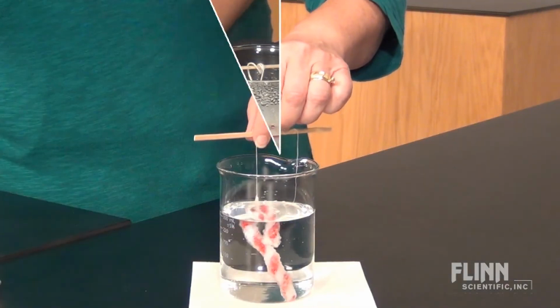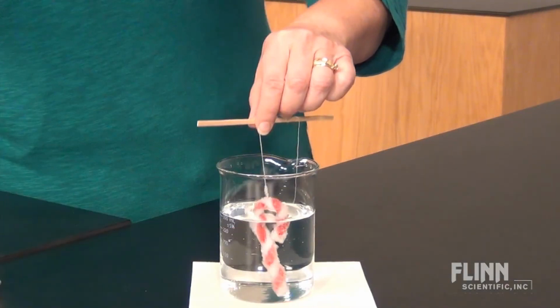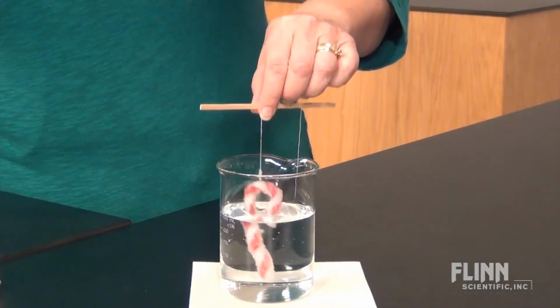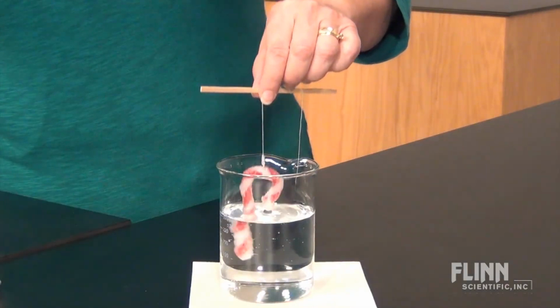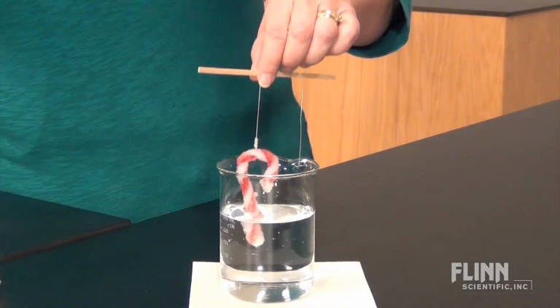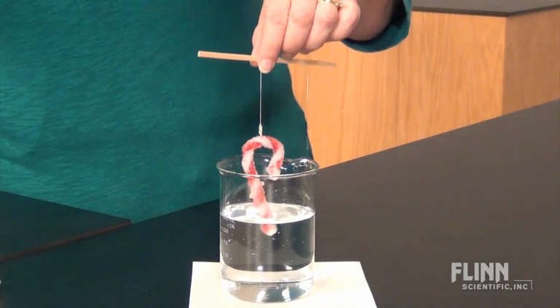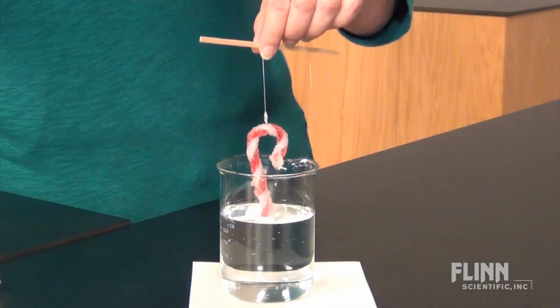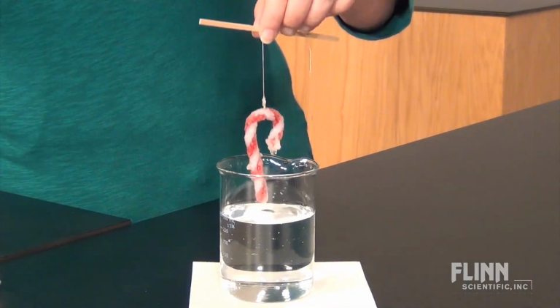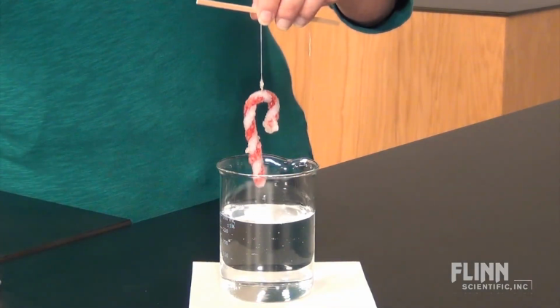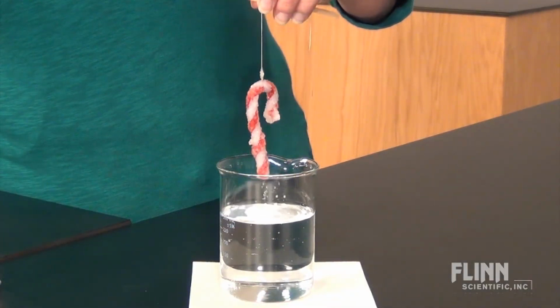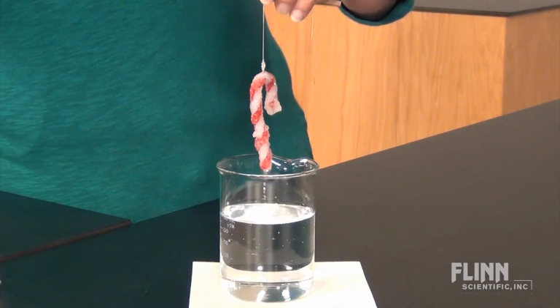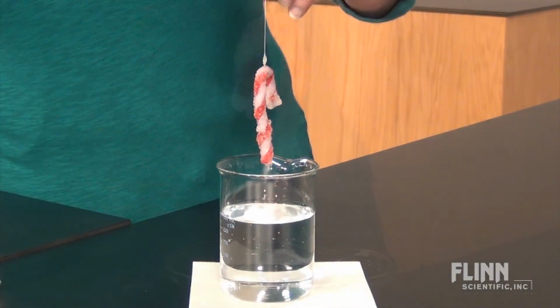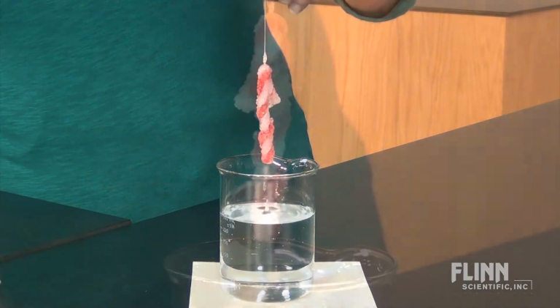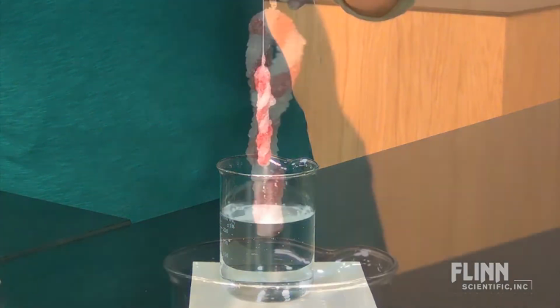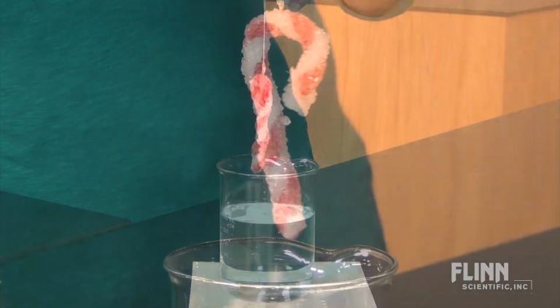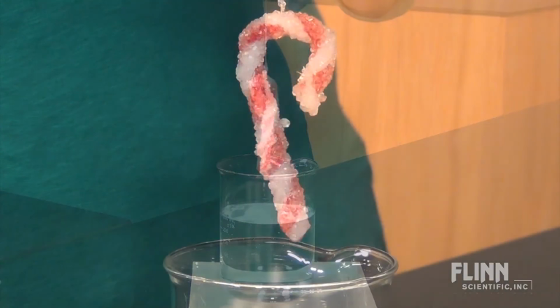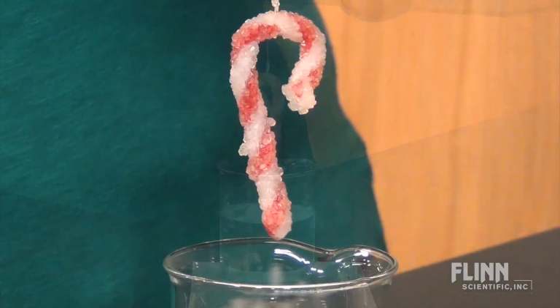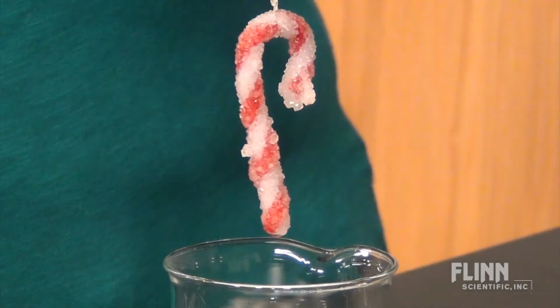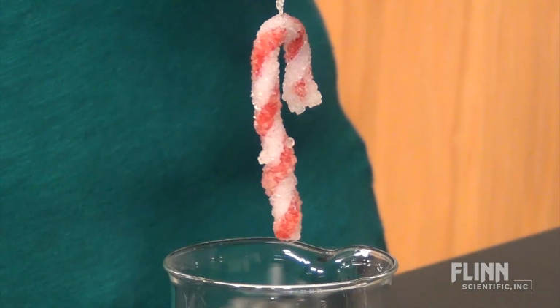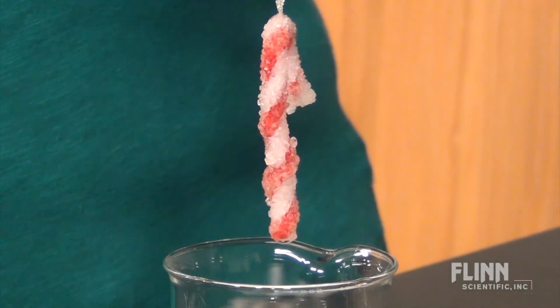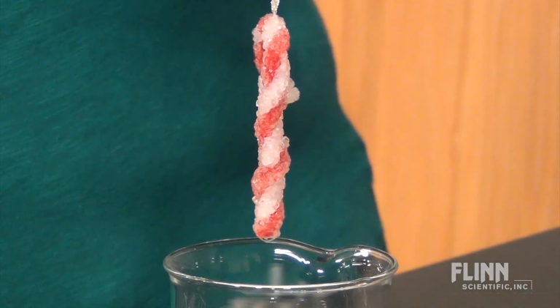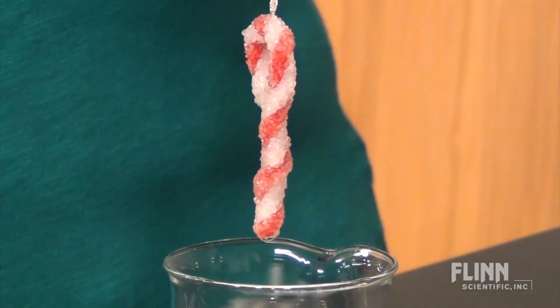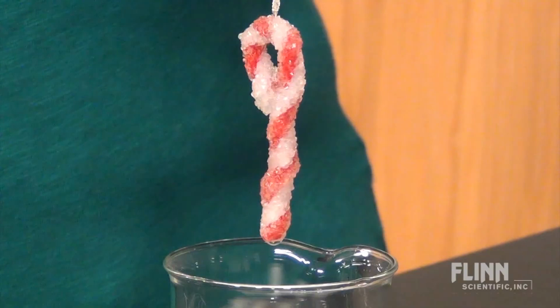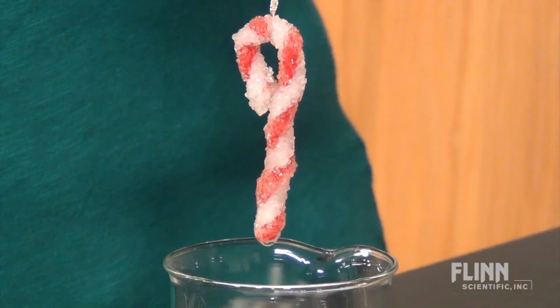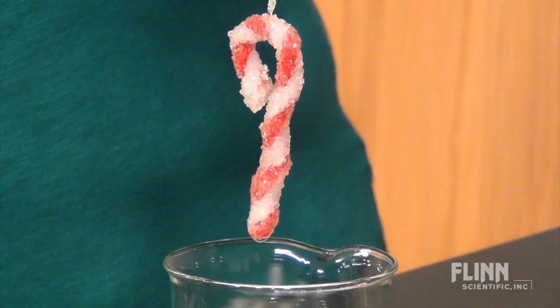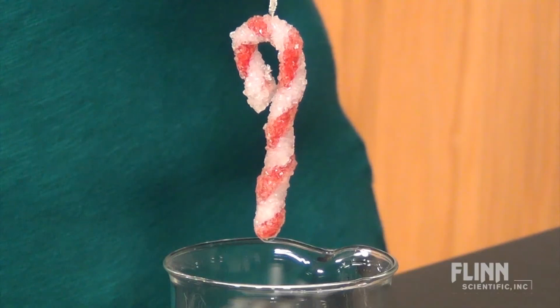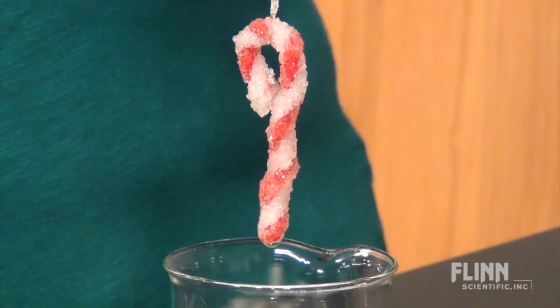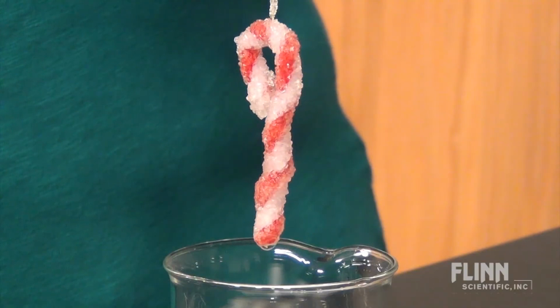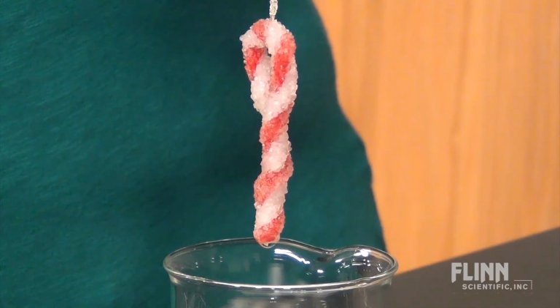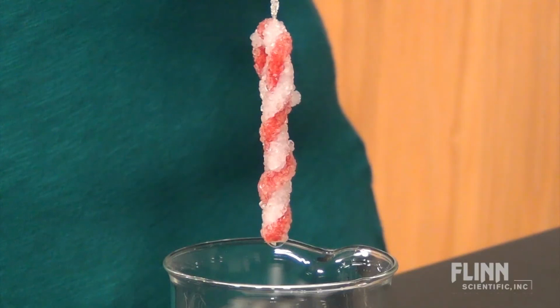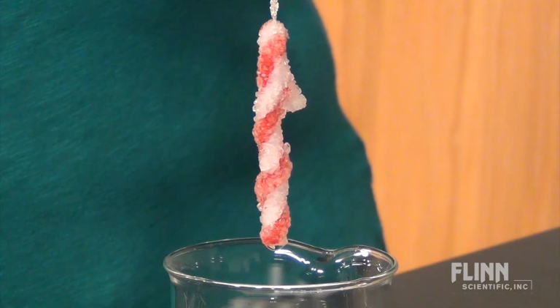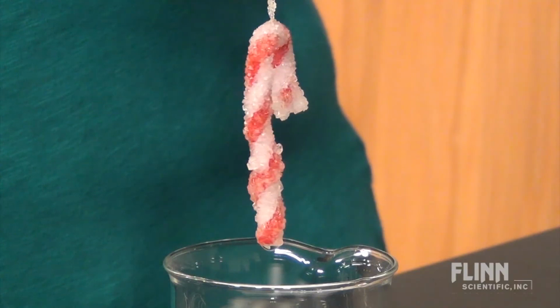Let the solution sit overnight and the next day you'll have a beautiful crystal ornament.